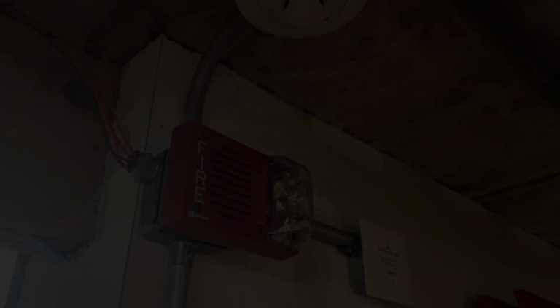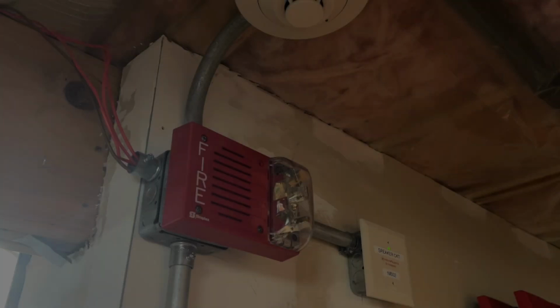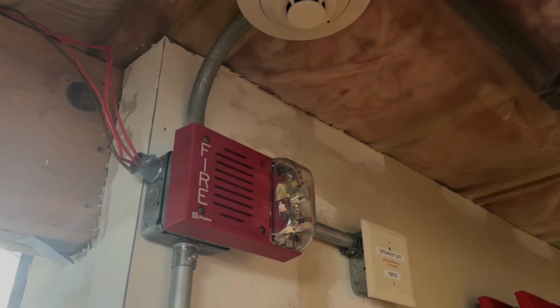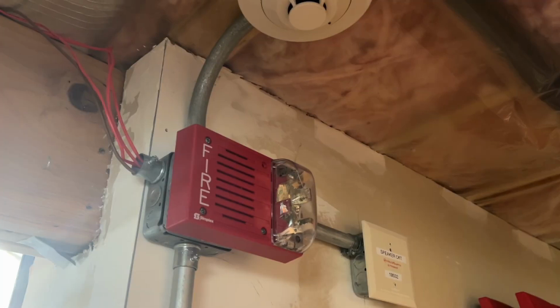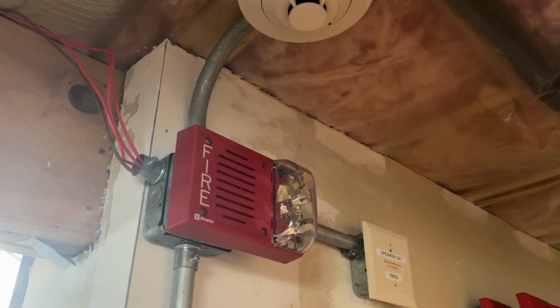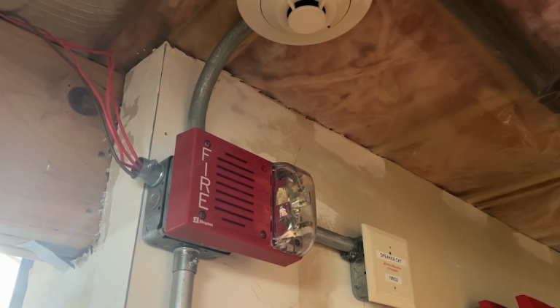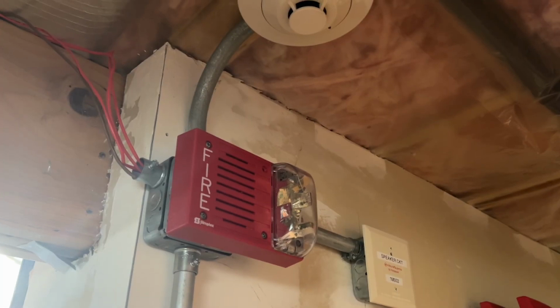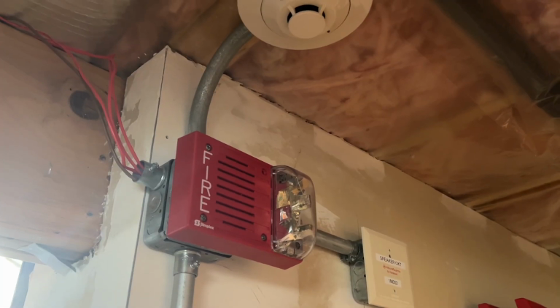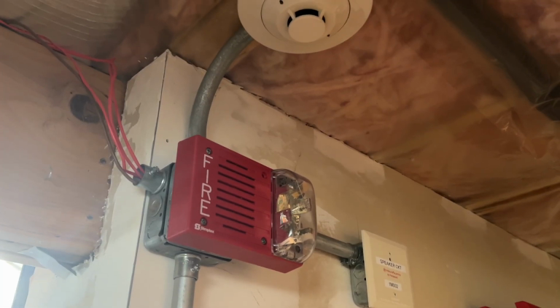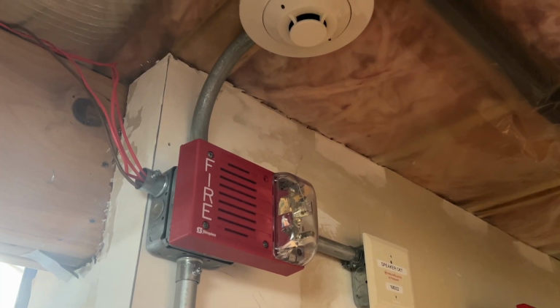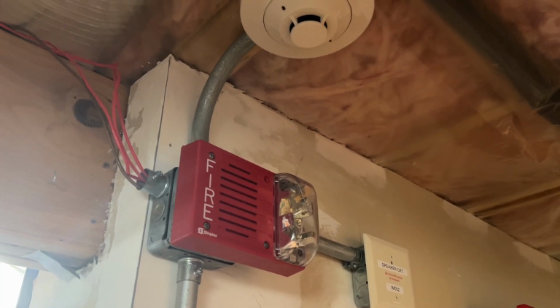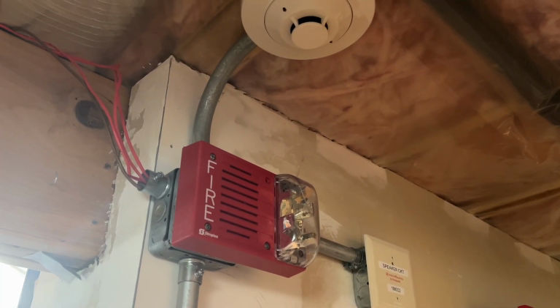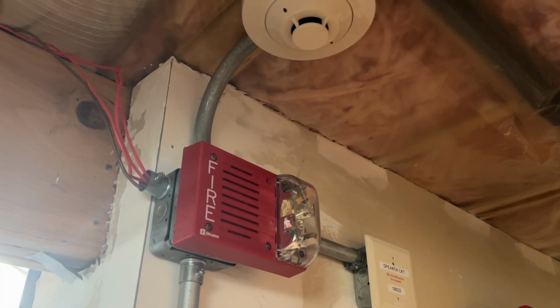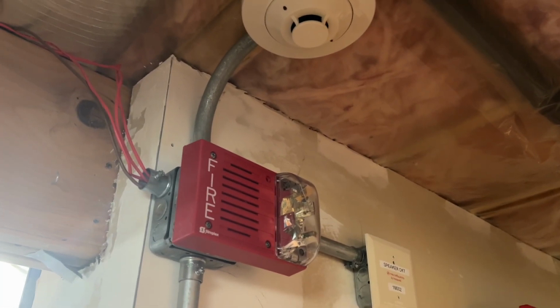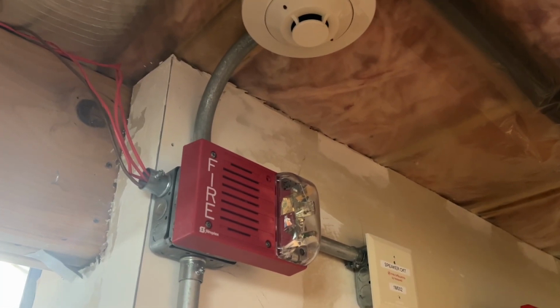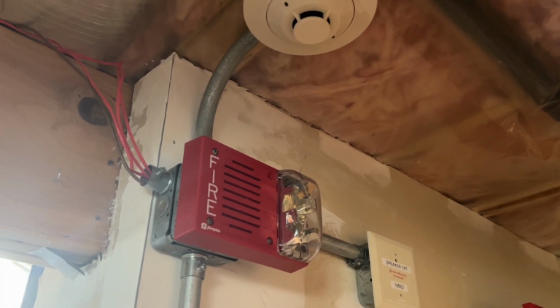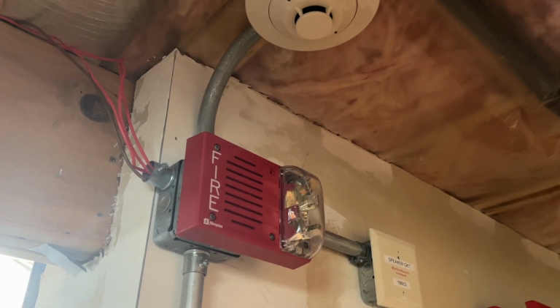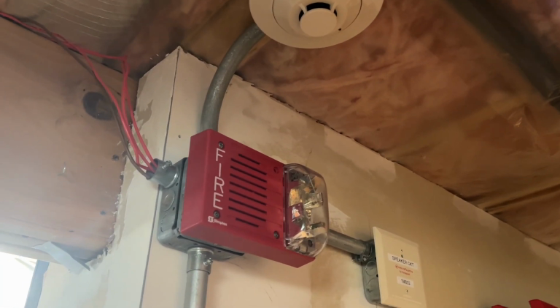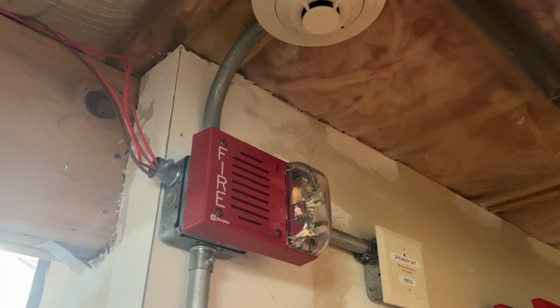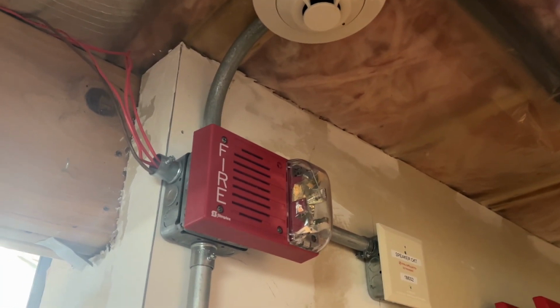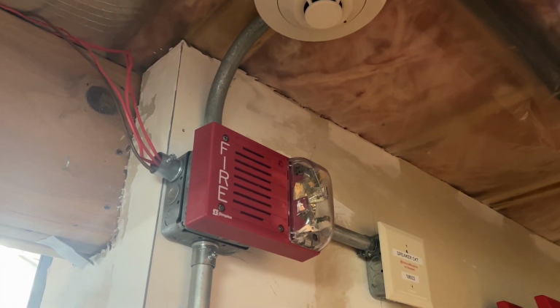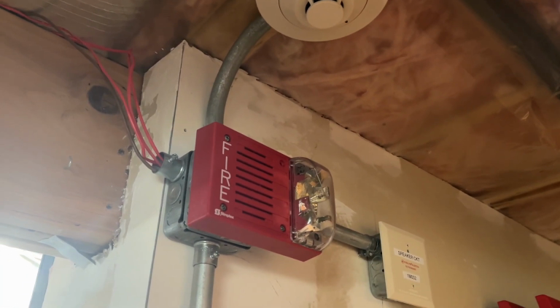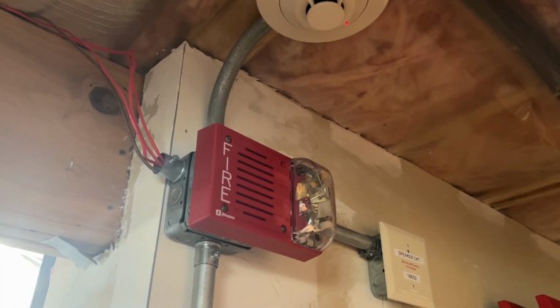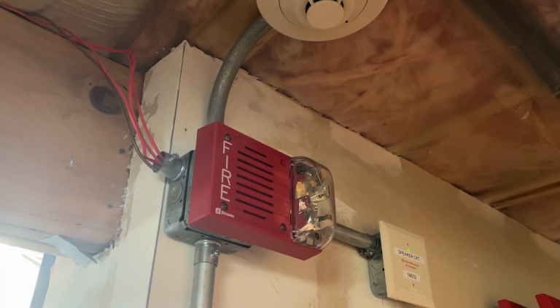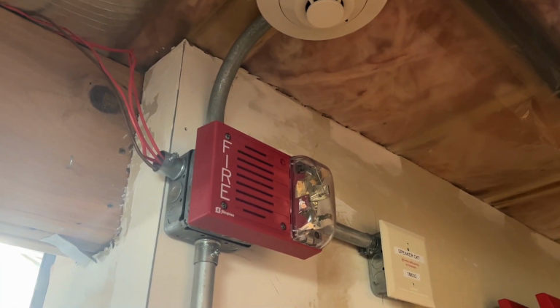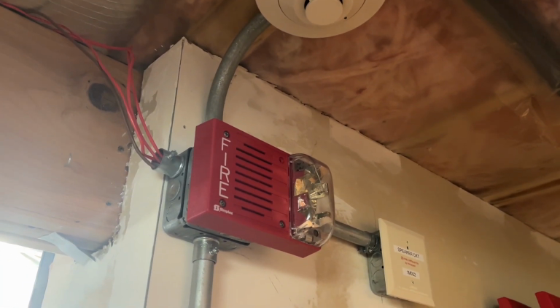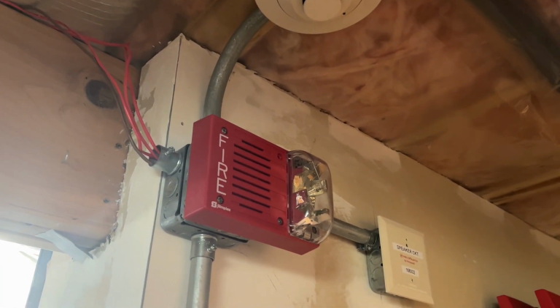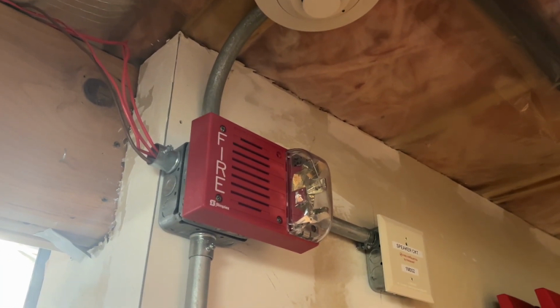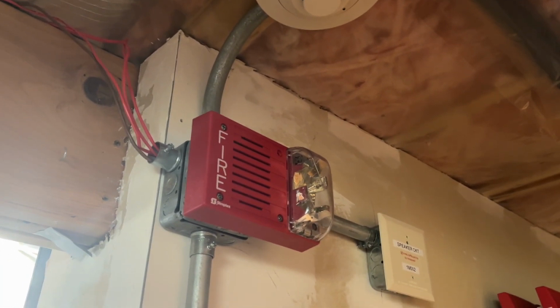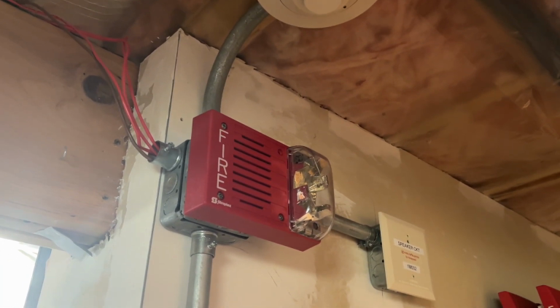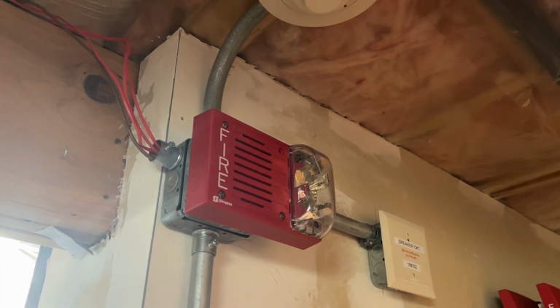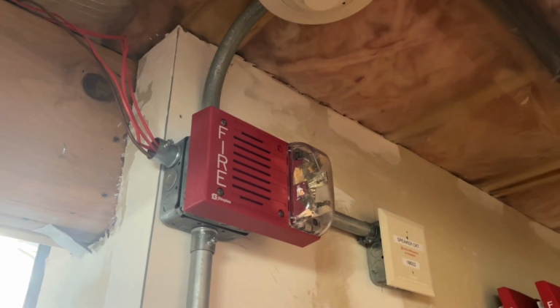Hey everyone, Logan Edix here and it's time for System Test 68, requested by Fire Alarm Collector Person.